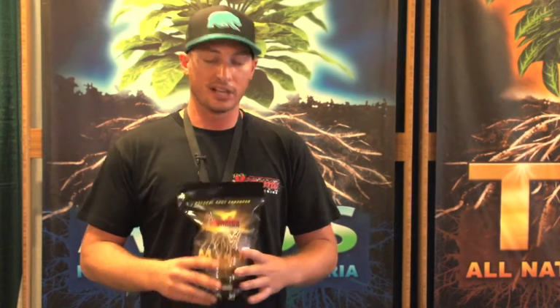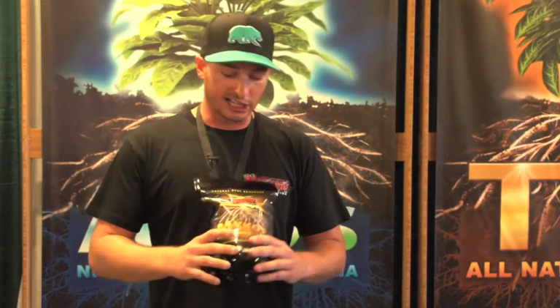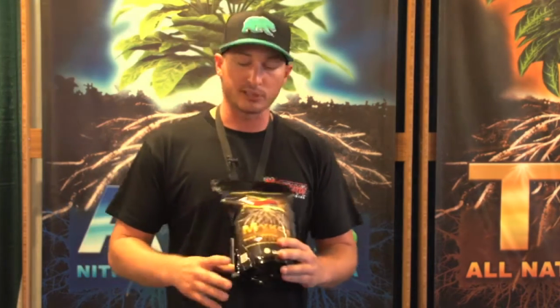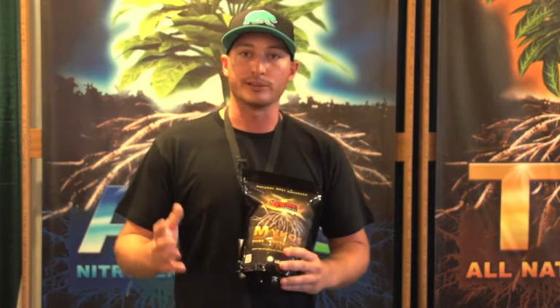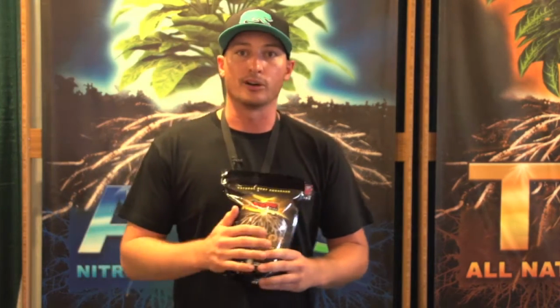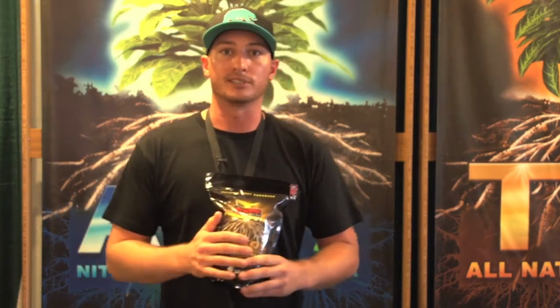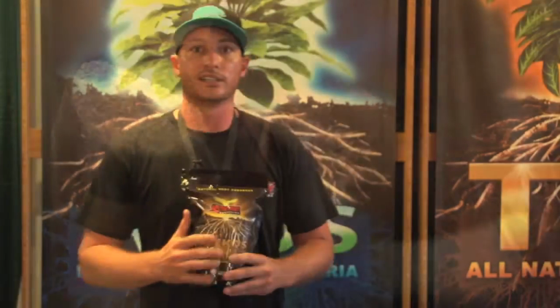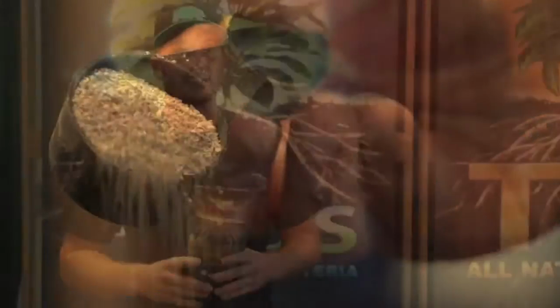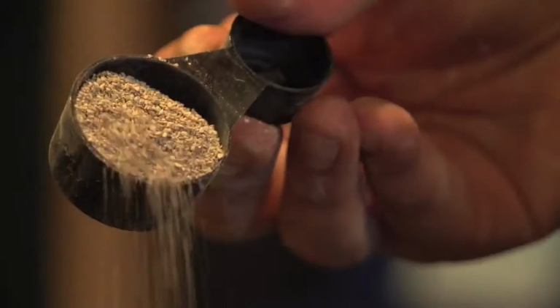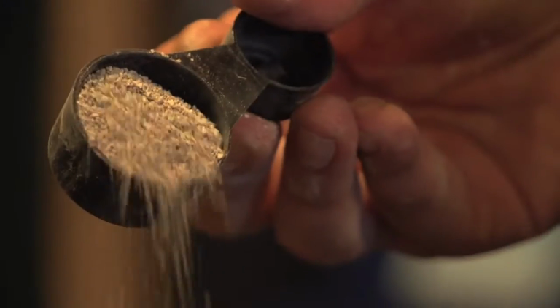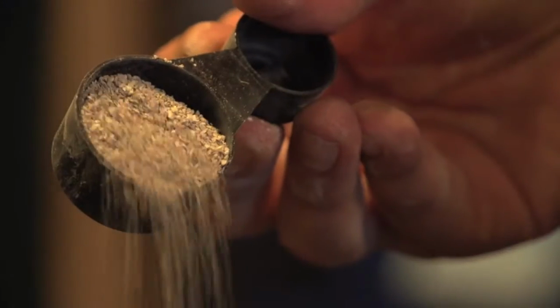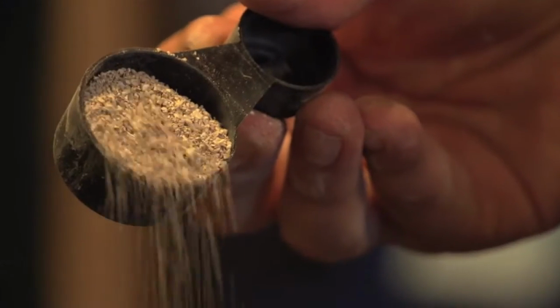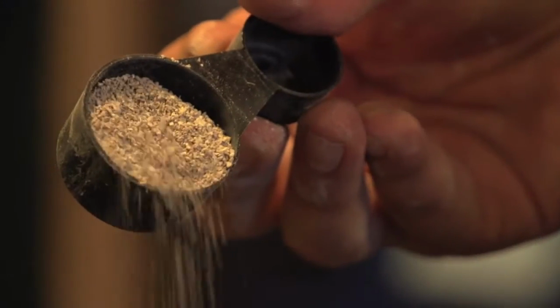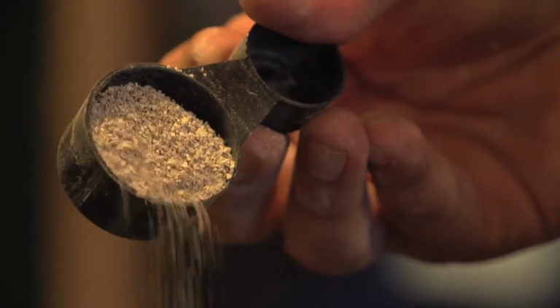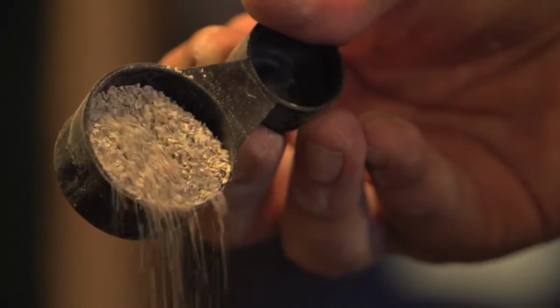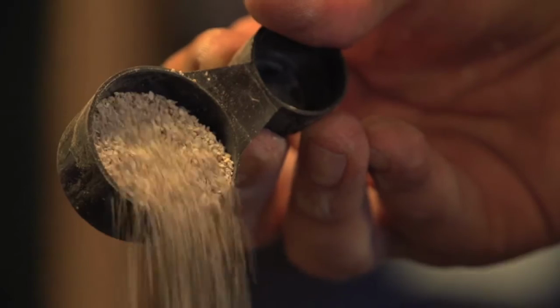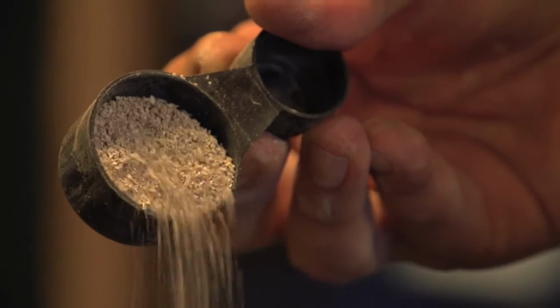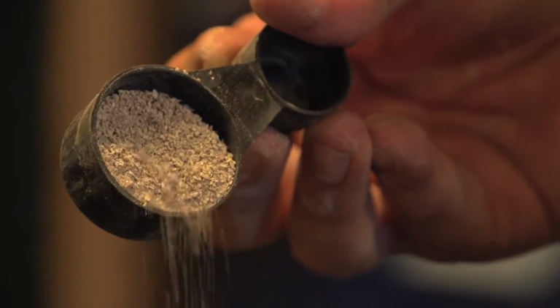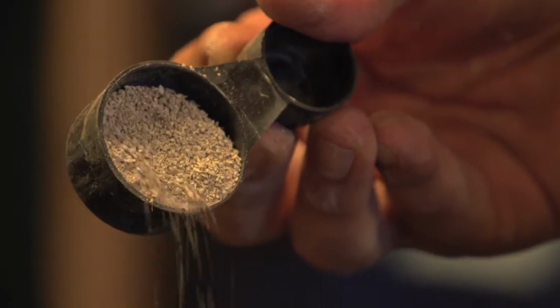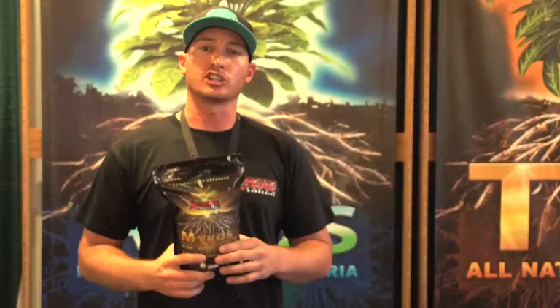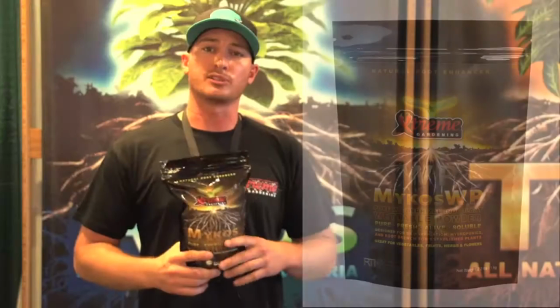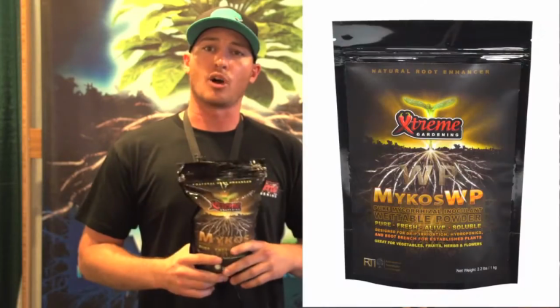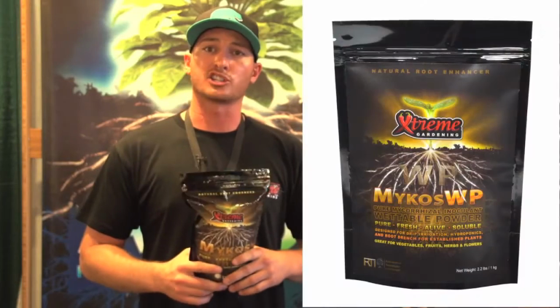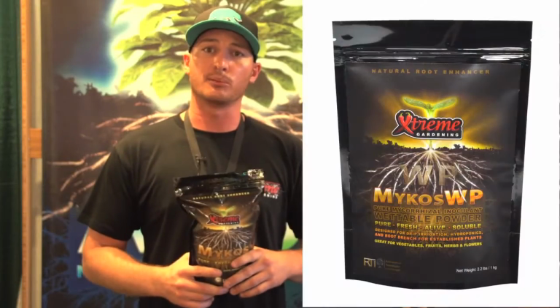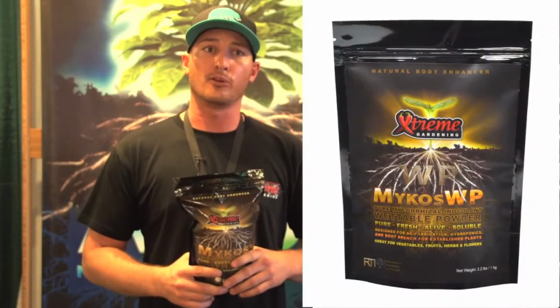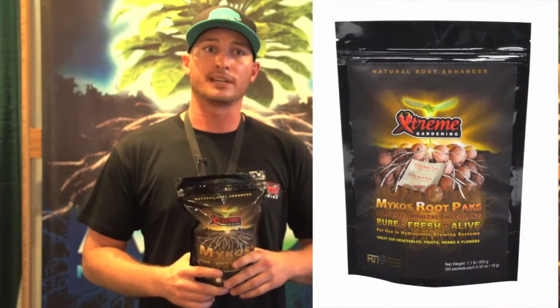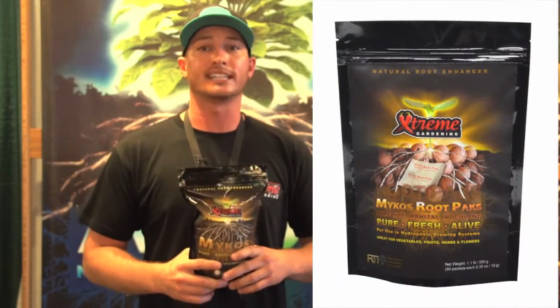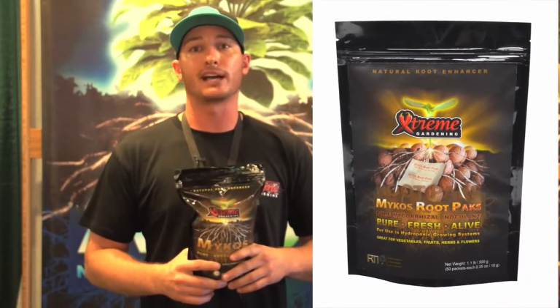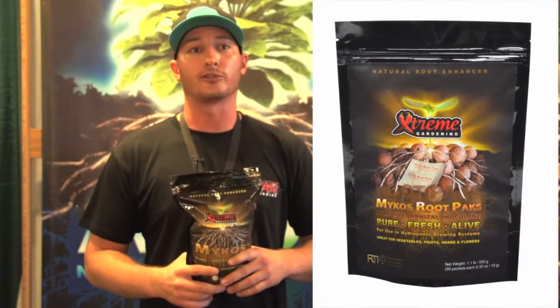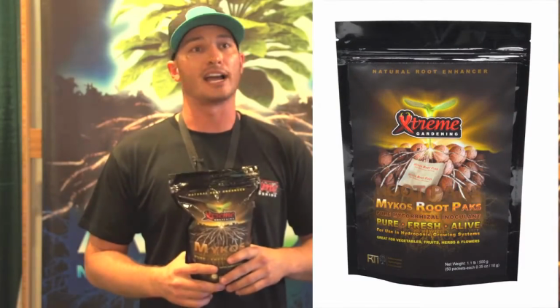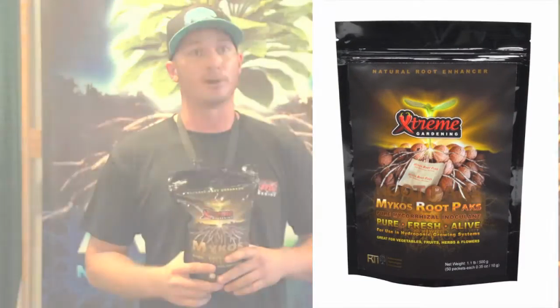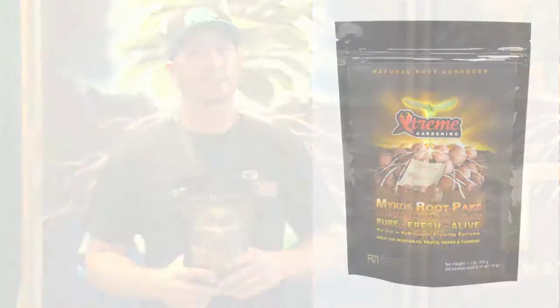It comes in three forms. This is the granular form — the strongest, how it's cultured in. It also comes in a water soluble form and a tea bag form for hydroponics.